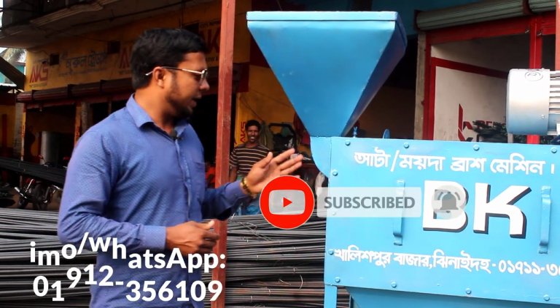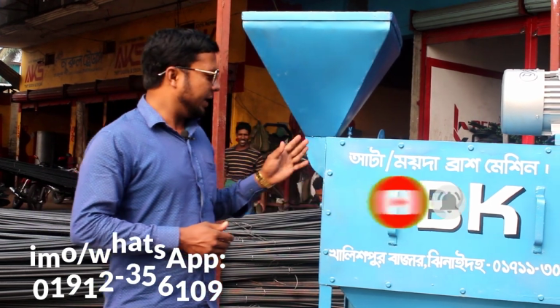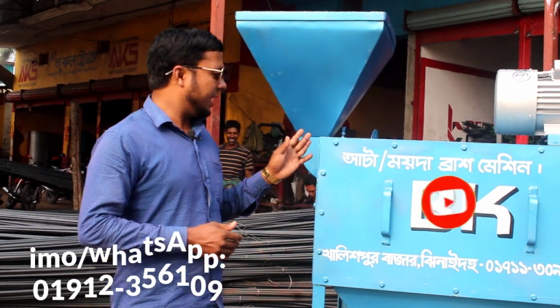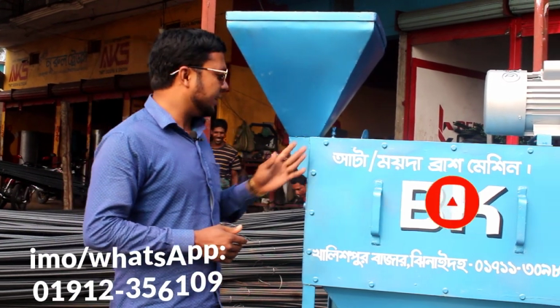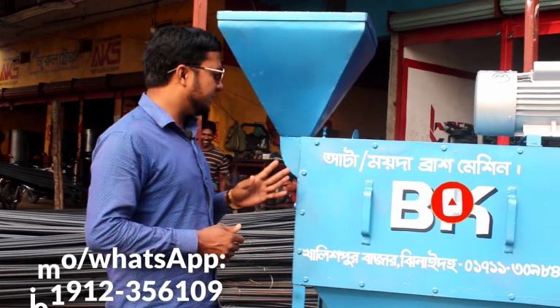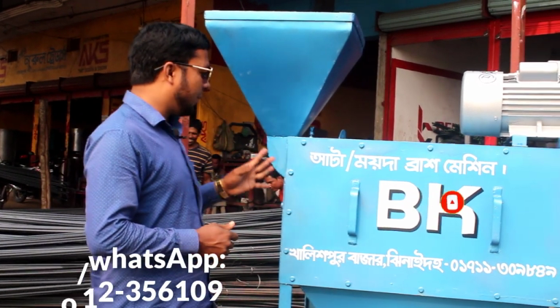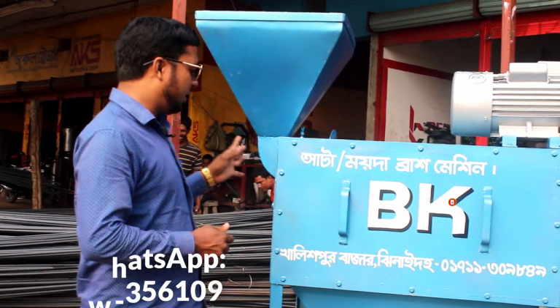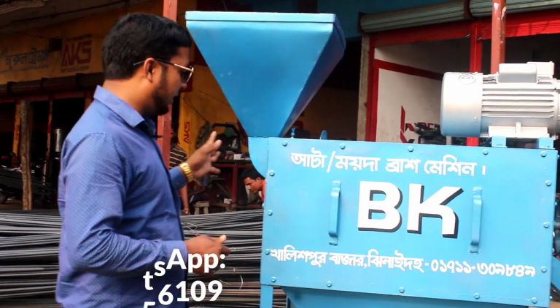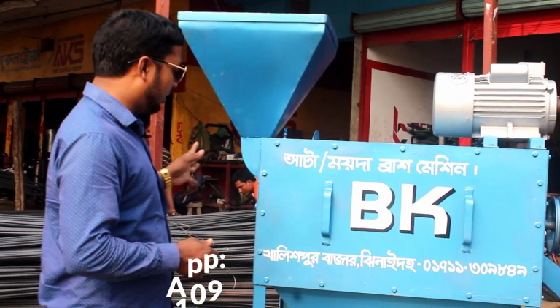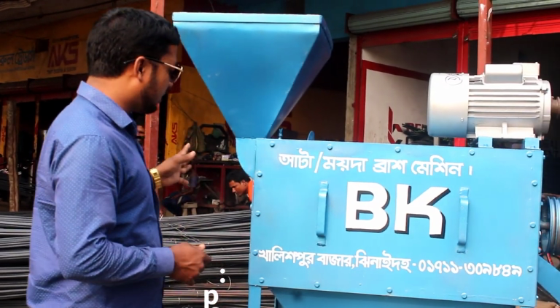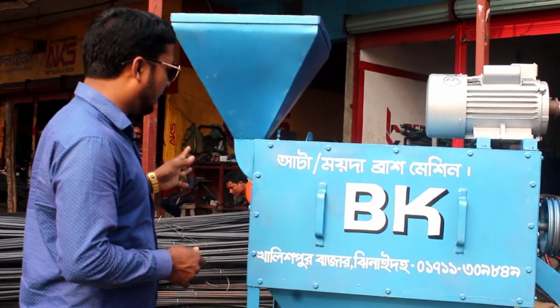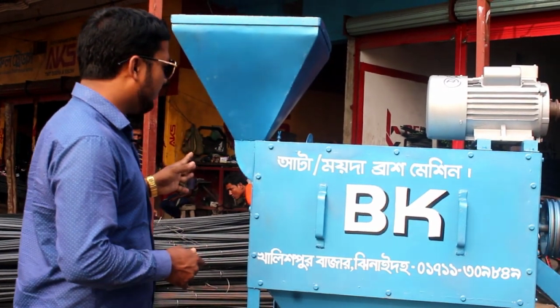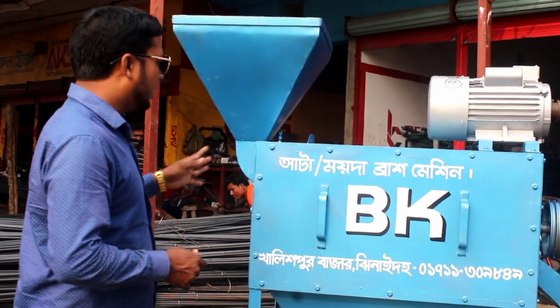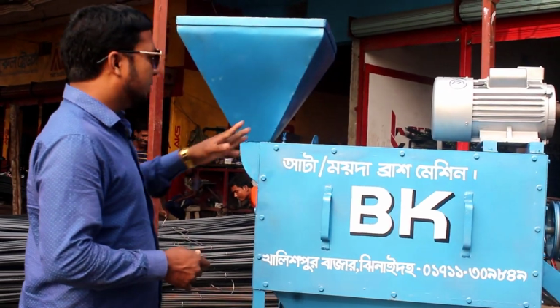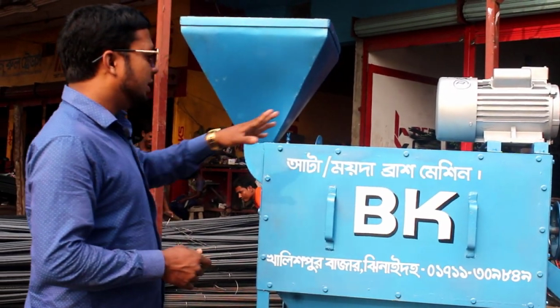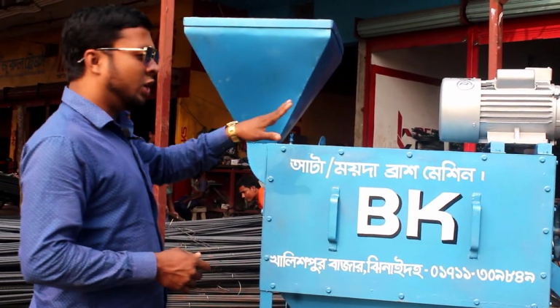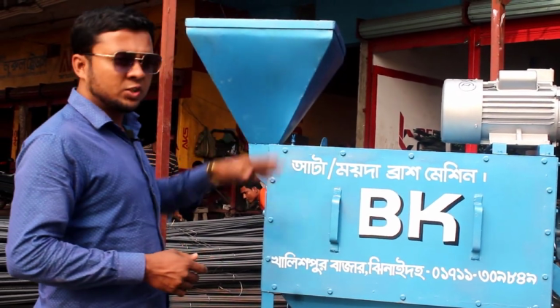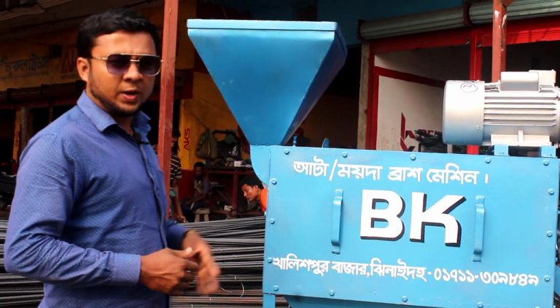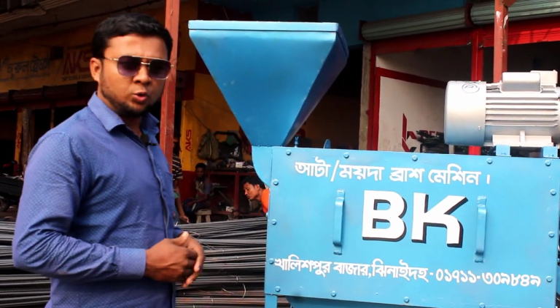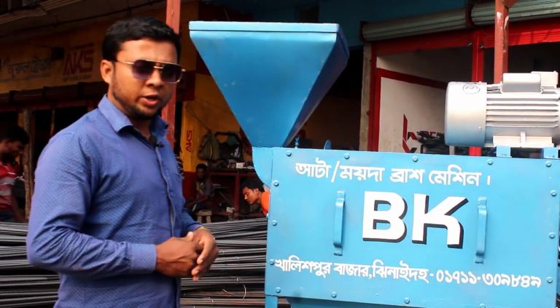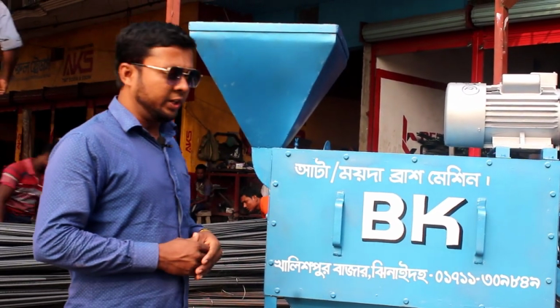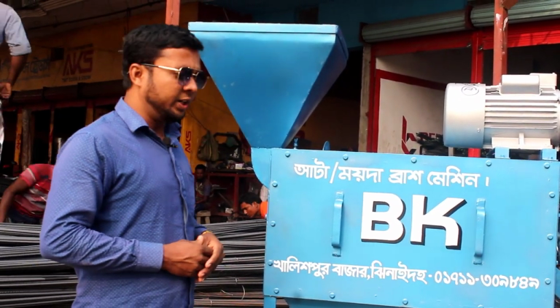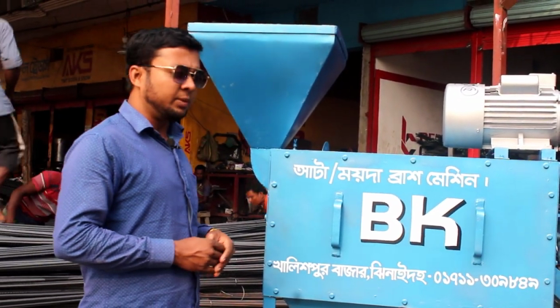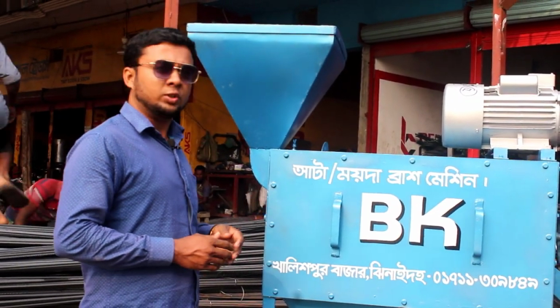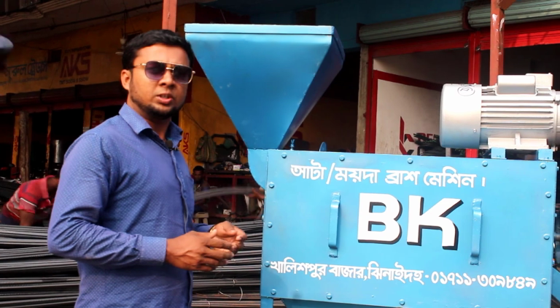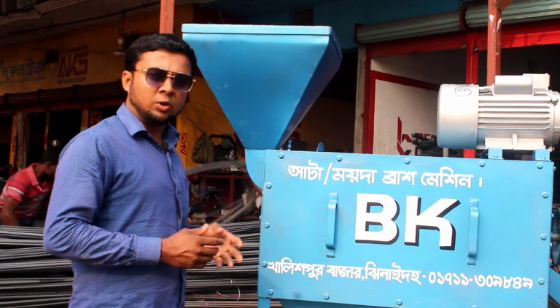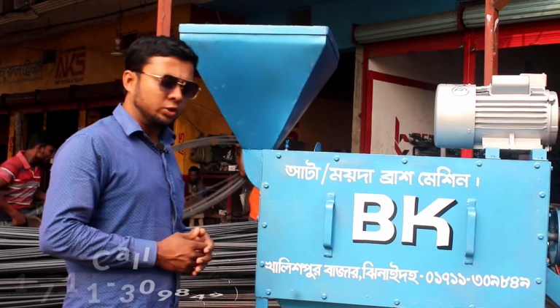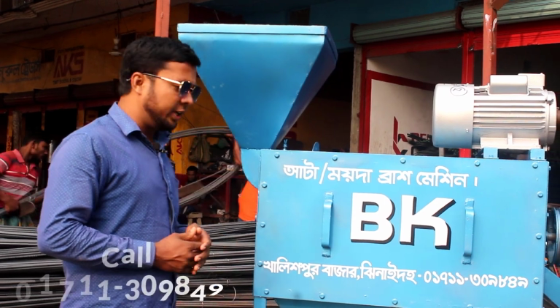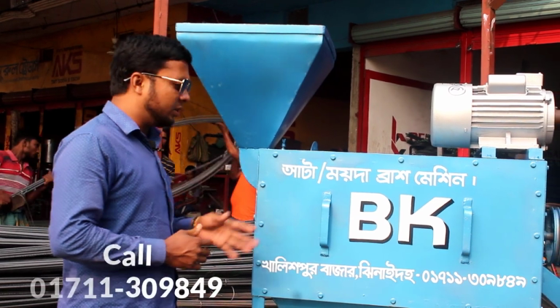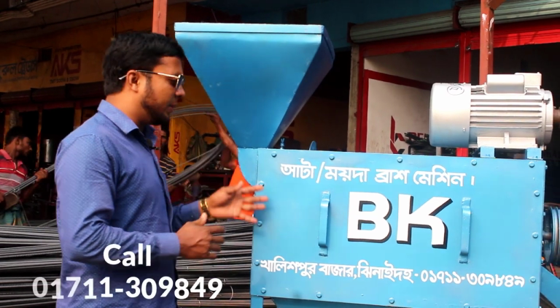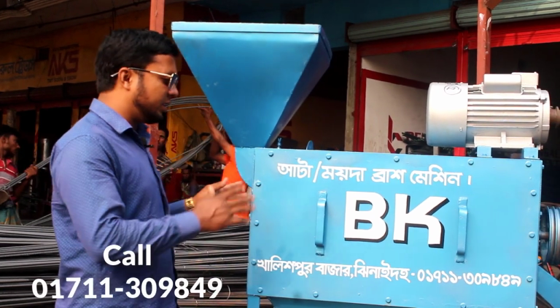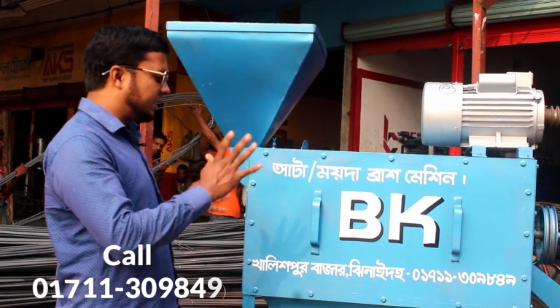We will be able to run this machine with 3 HP, 220 volts, and a 2-2-2 motor. You can turn up the machine through that.